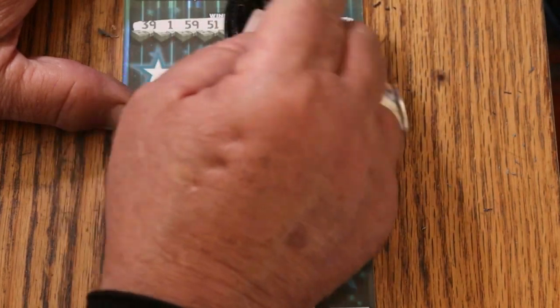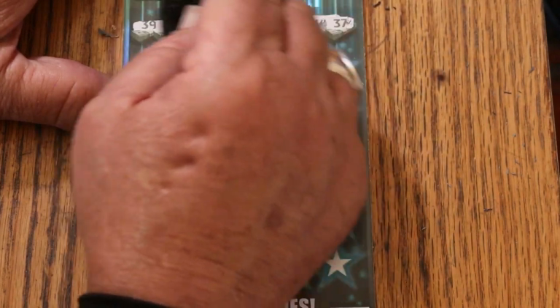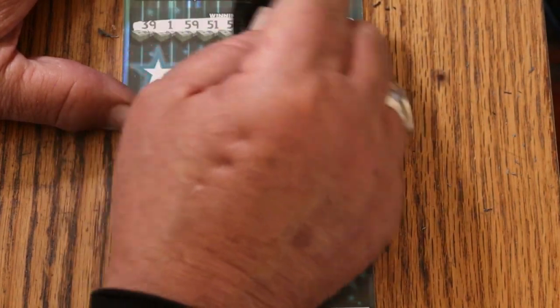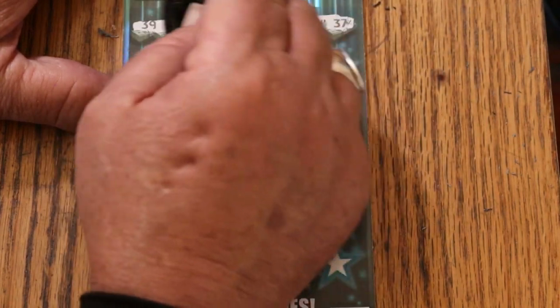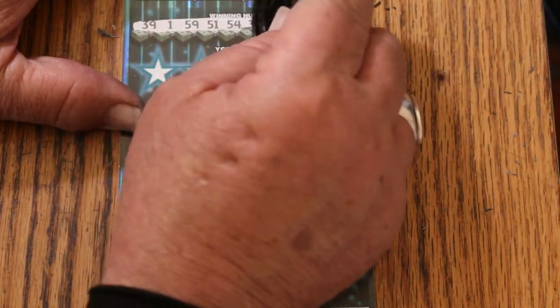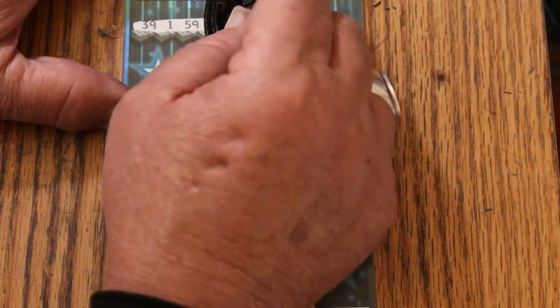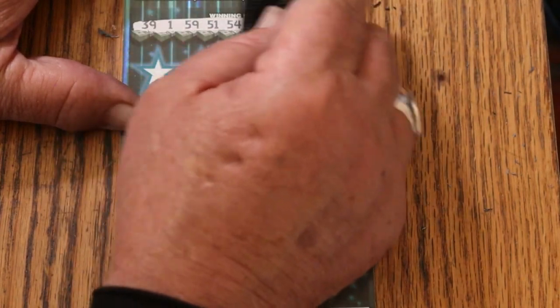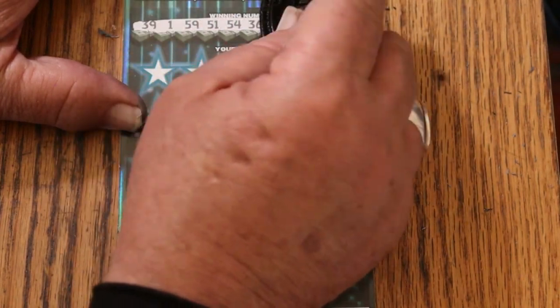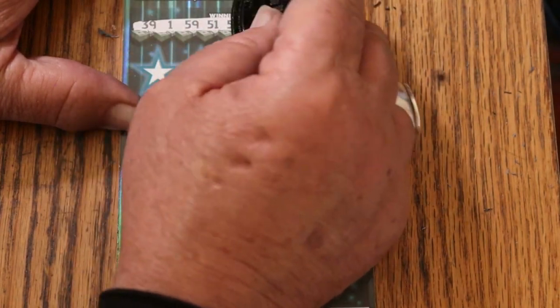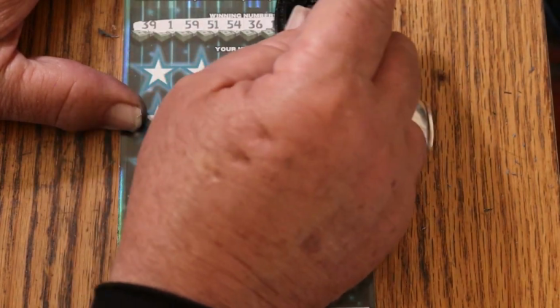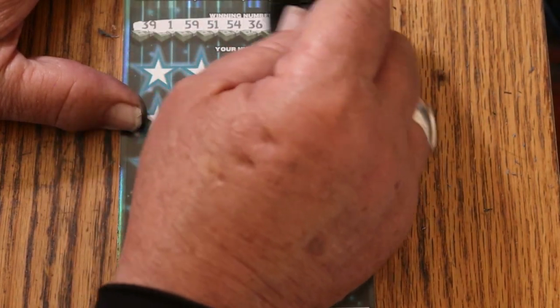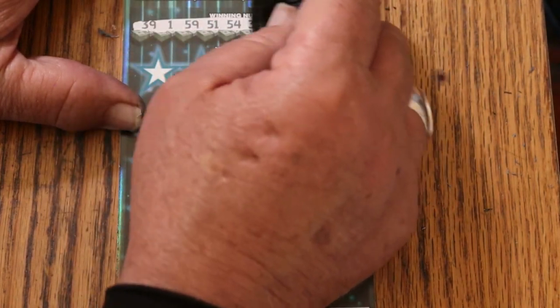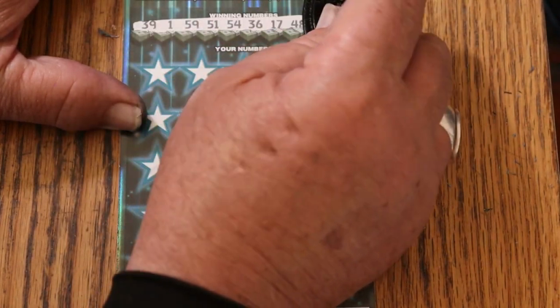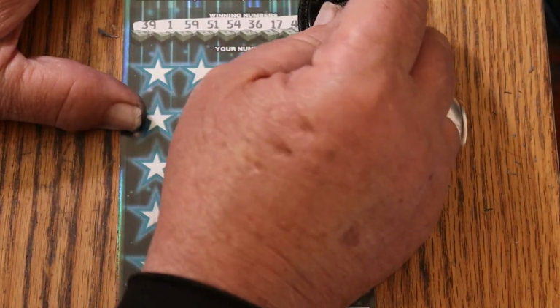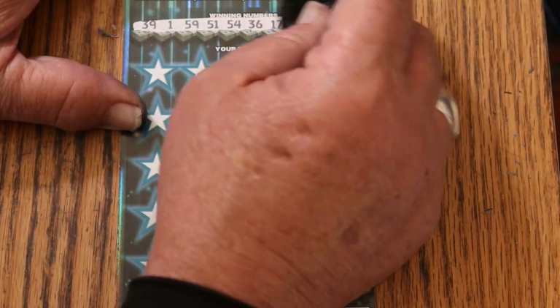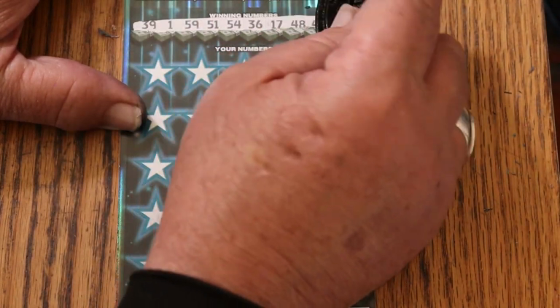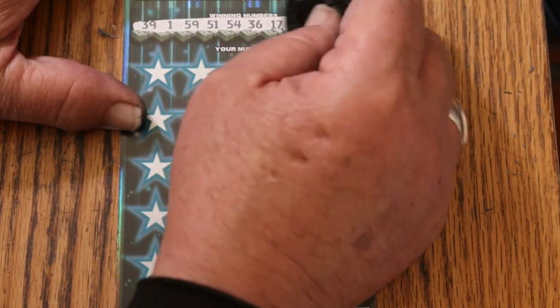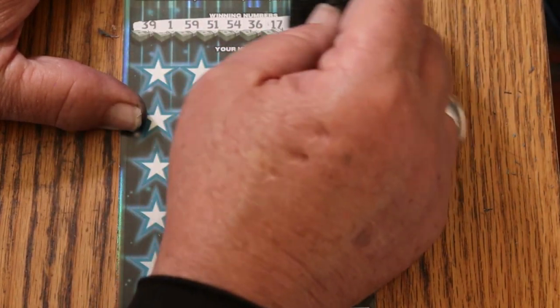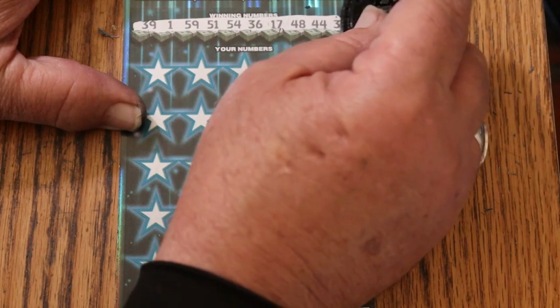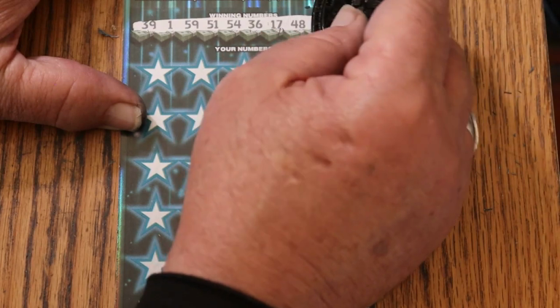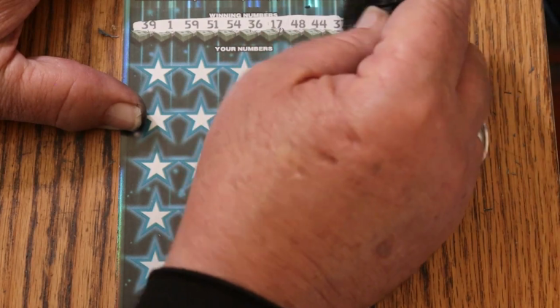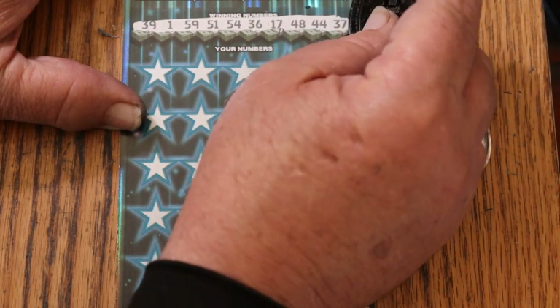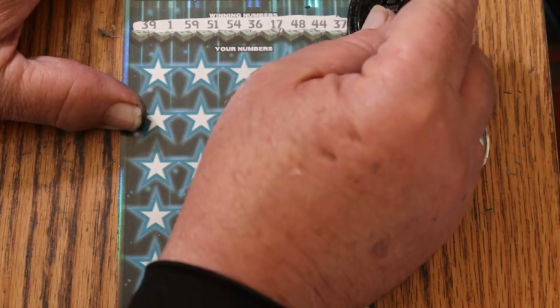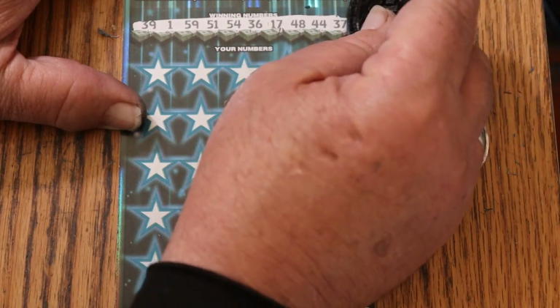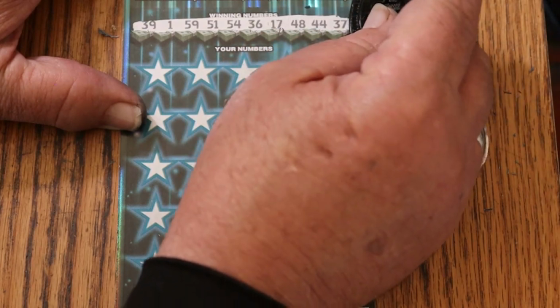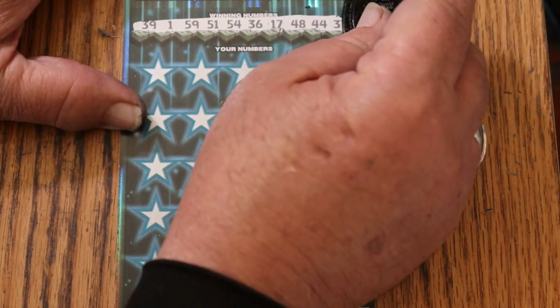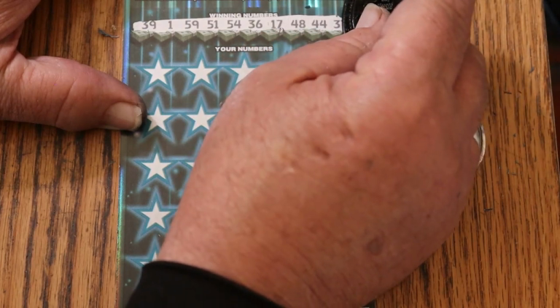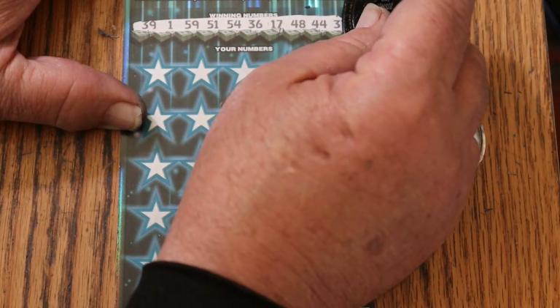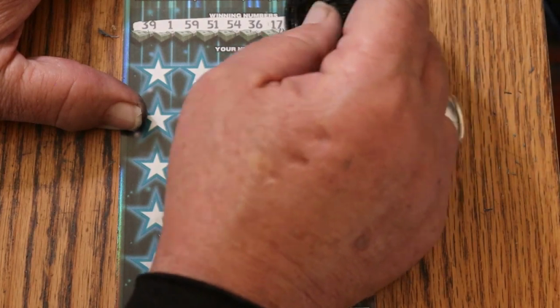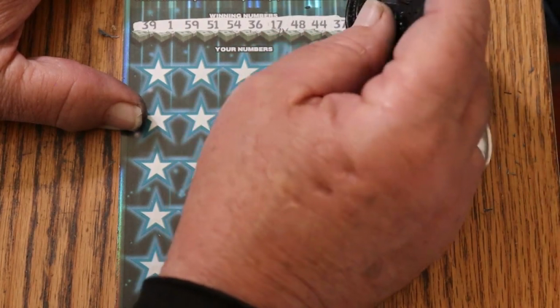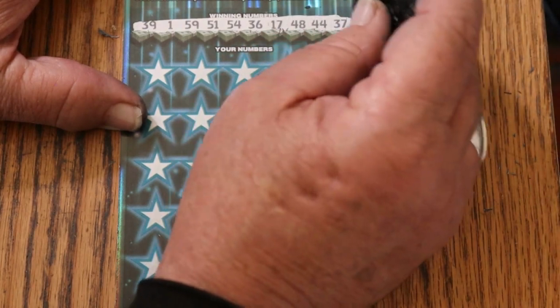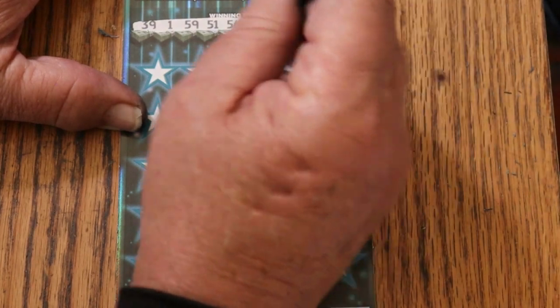Your numbers are: 39, 1, 59, 51, 54, 36, 17, 48, 44, and 37.